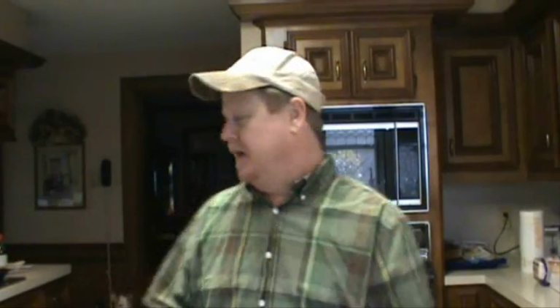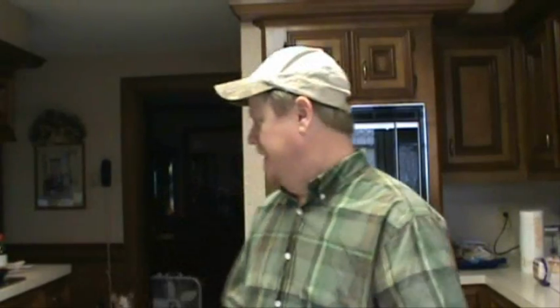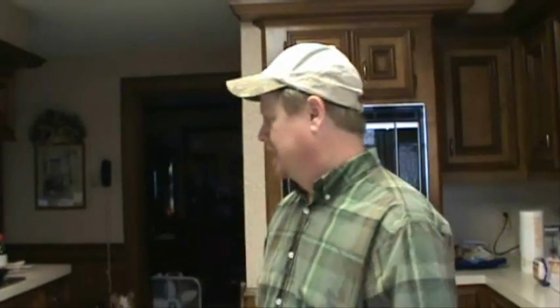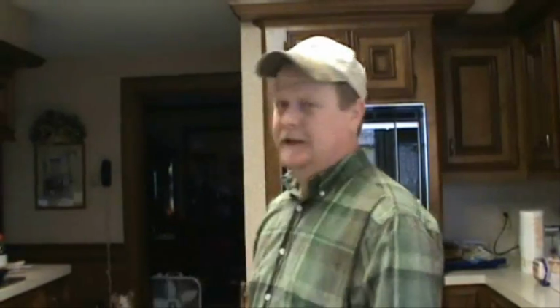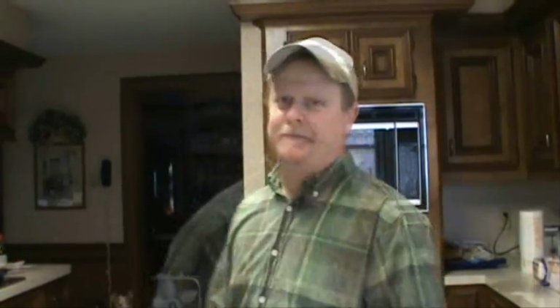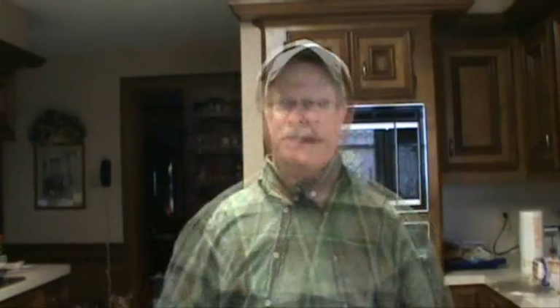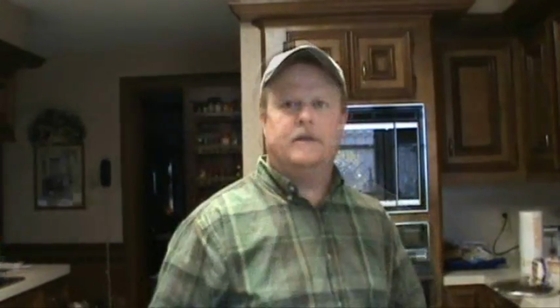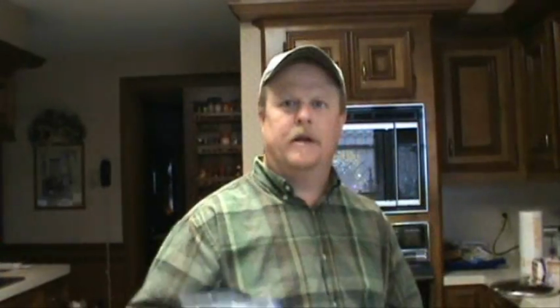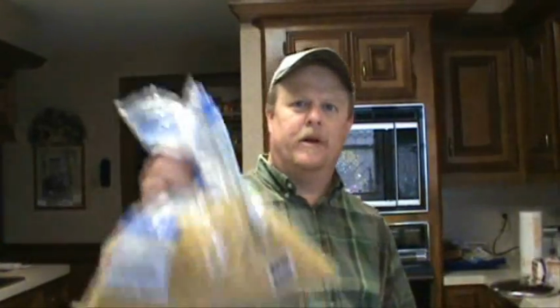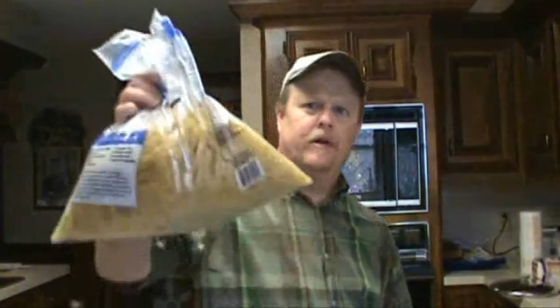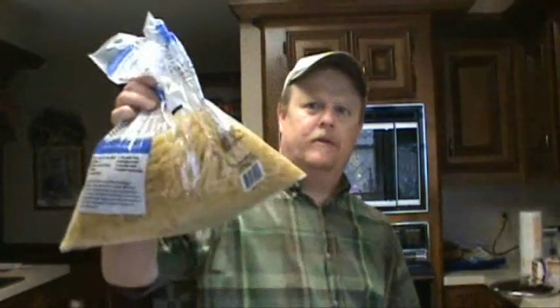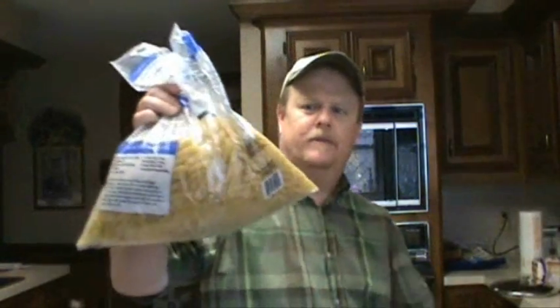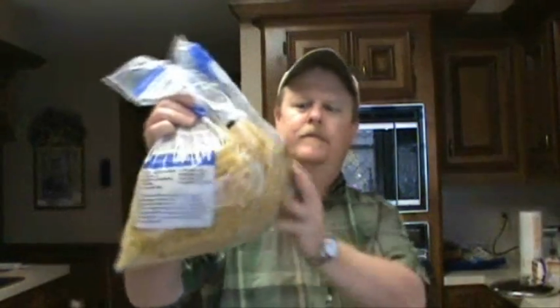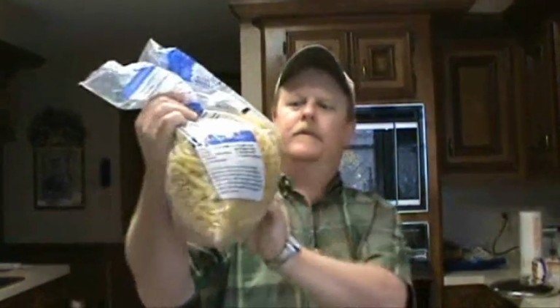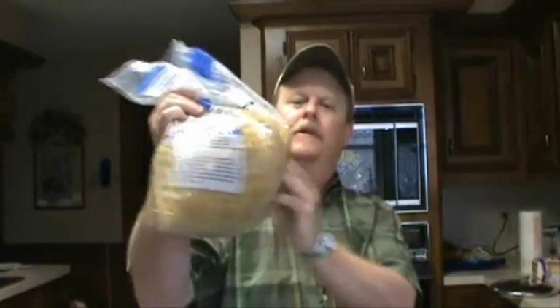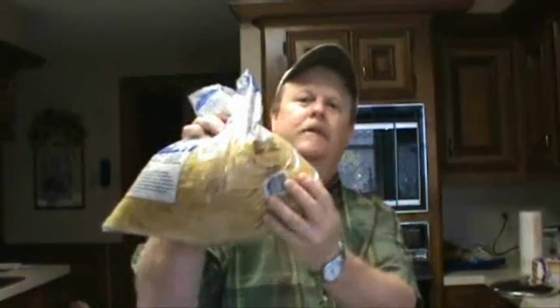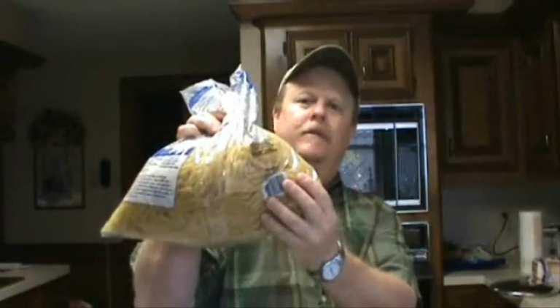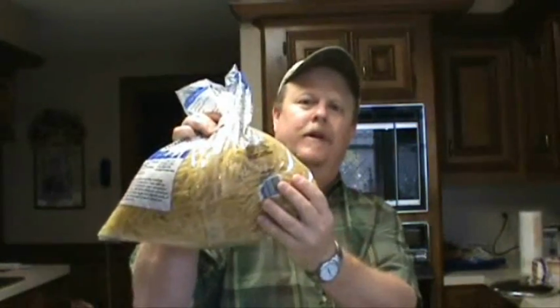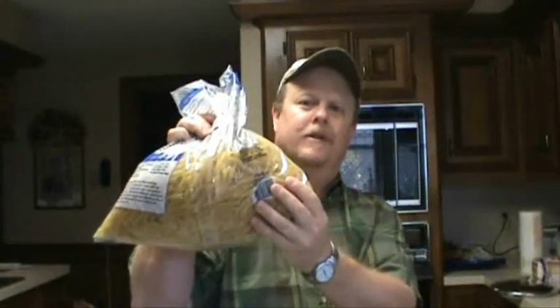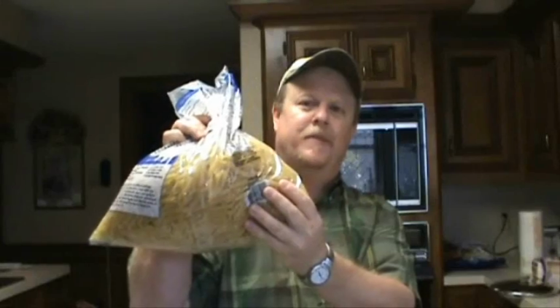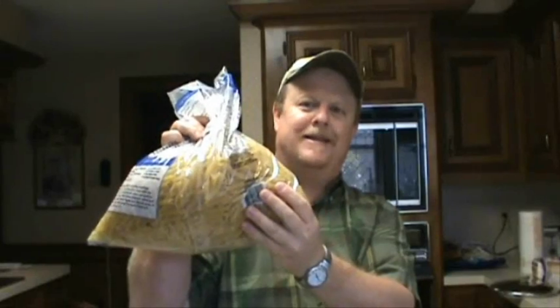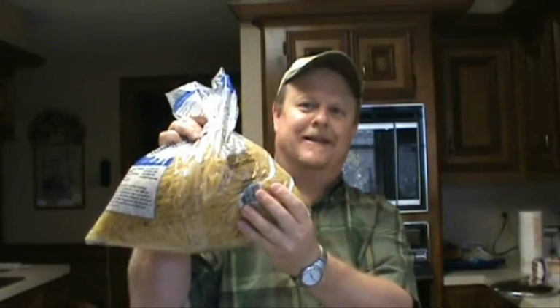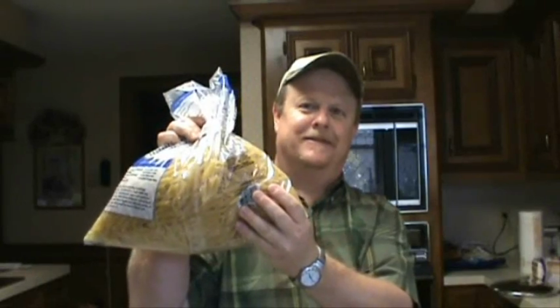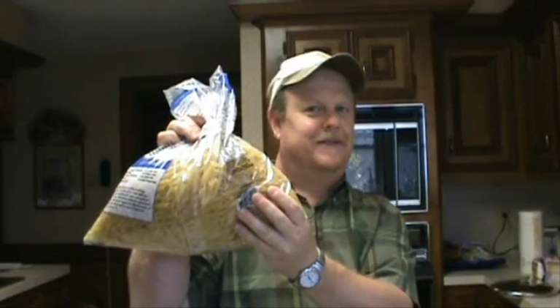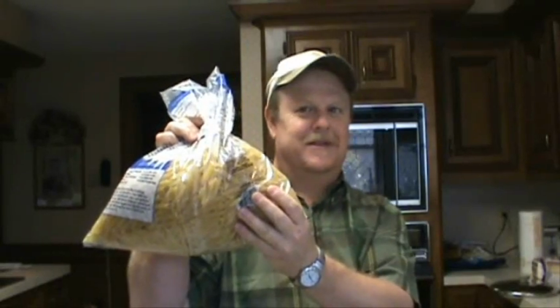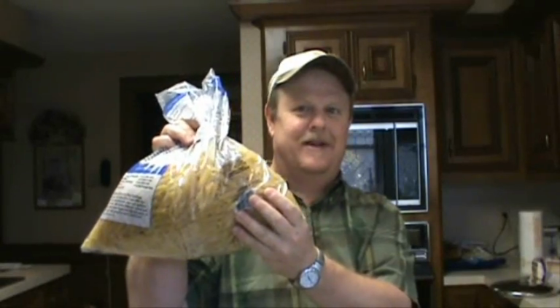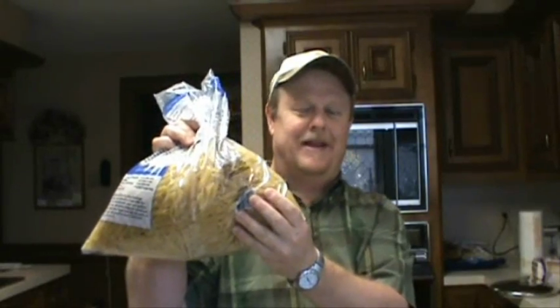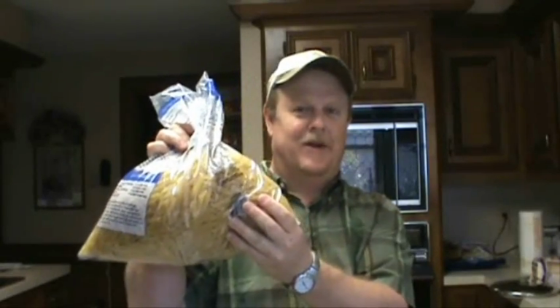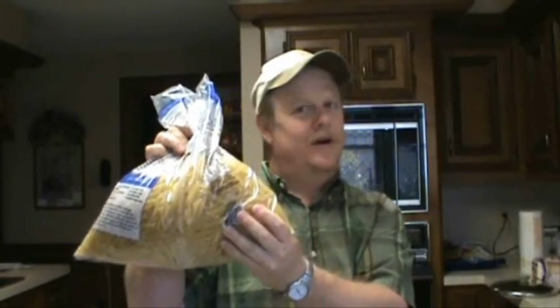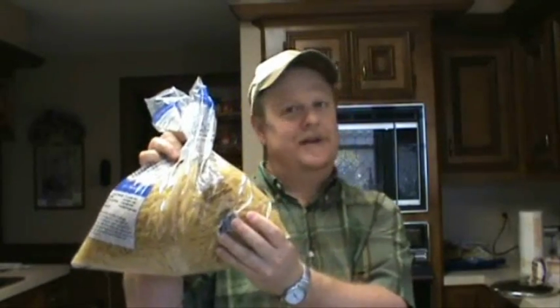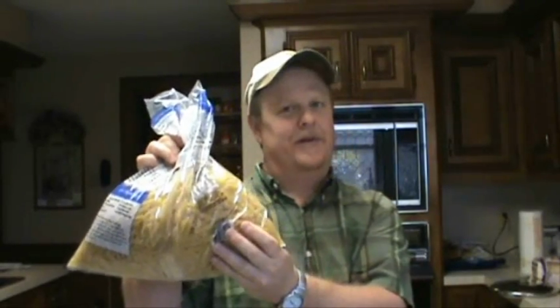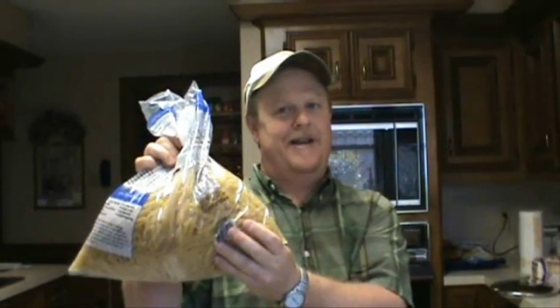Now, the next thing I'm going to do, I'm going to cook some pasta. Because this stuff has to go on something, right?